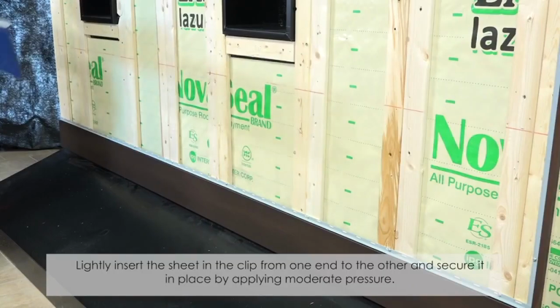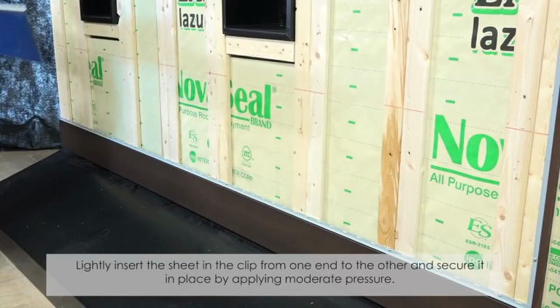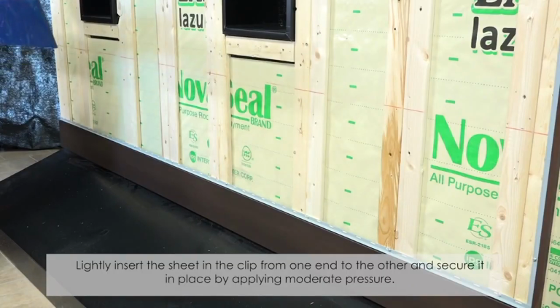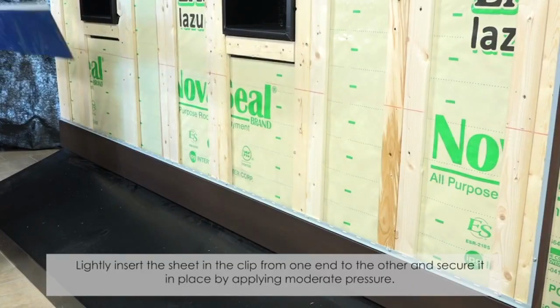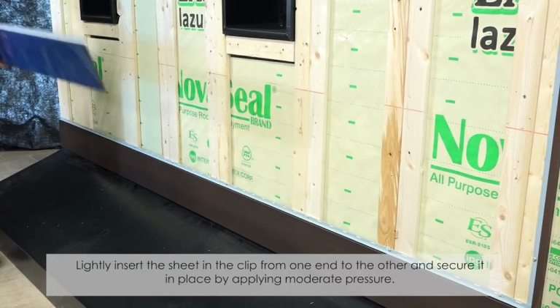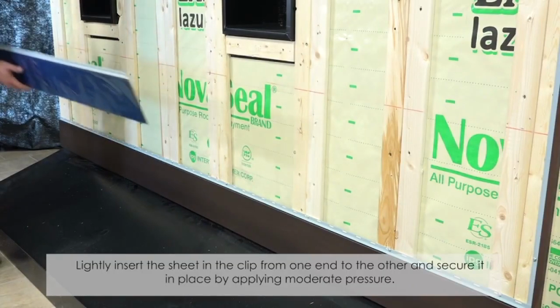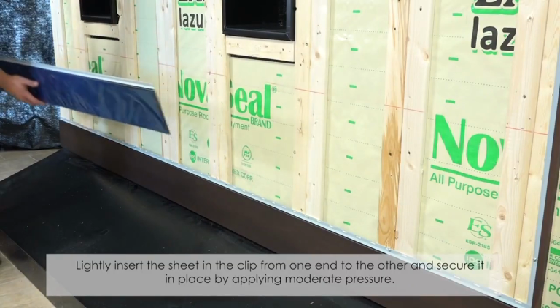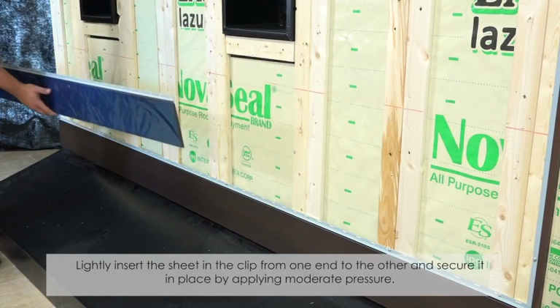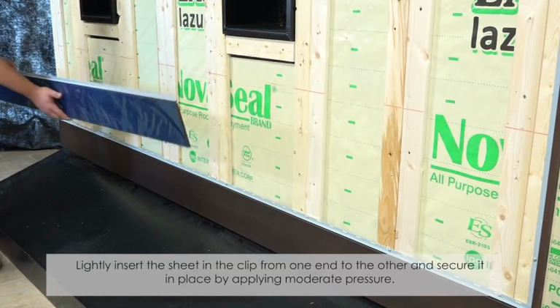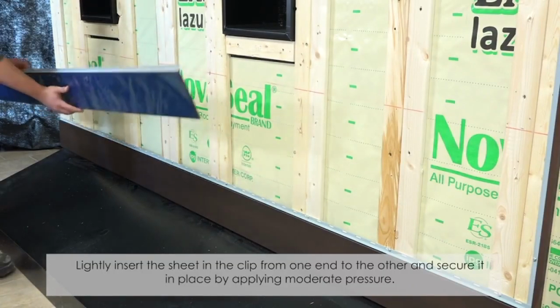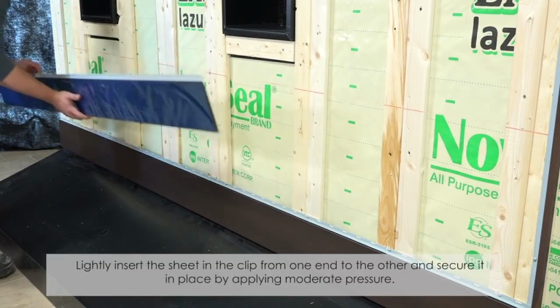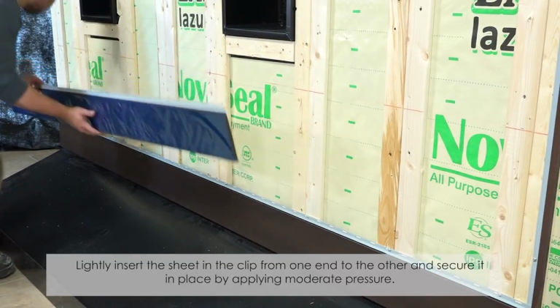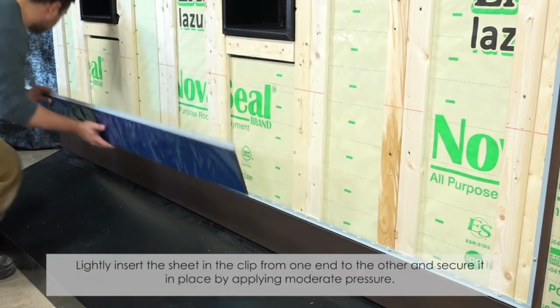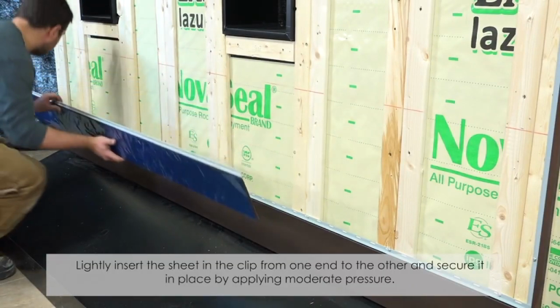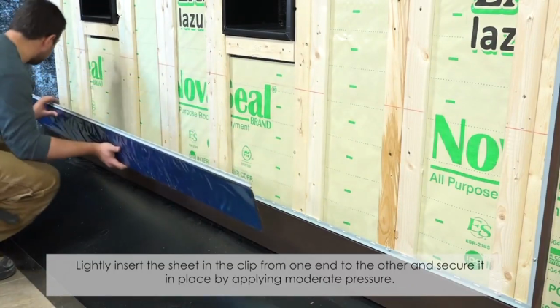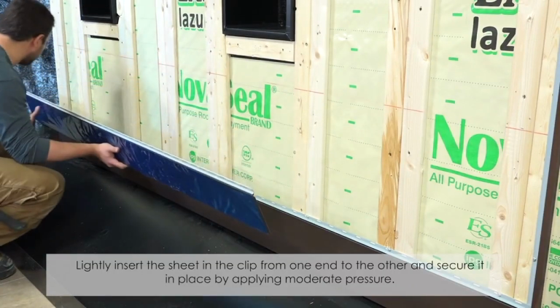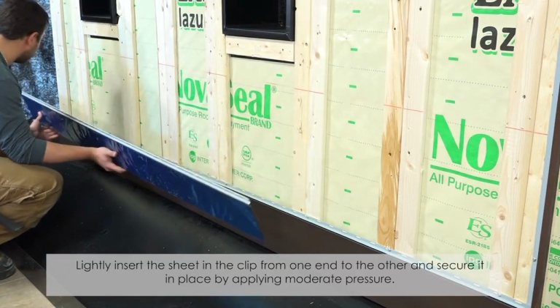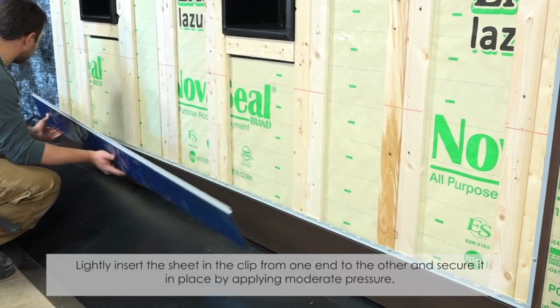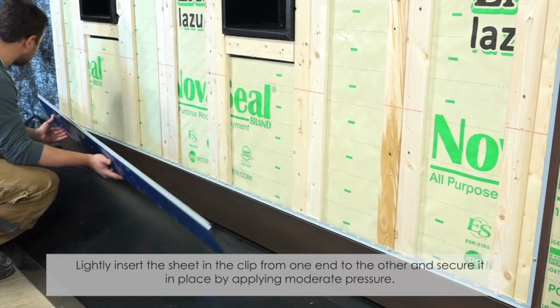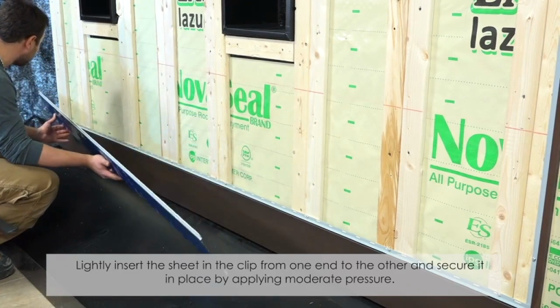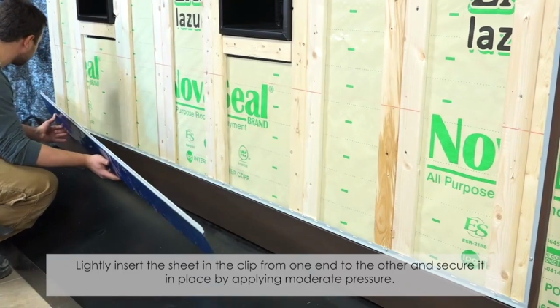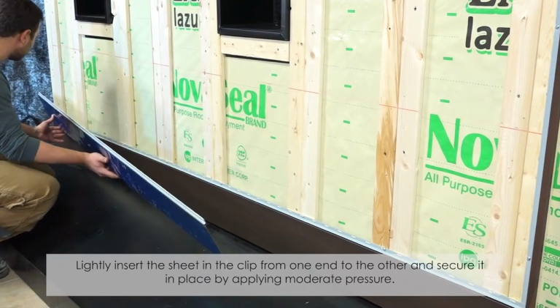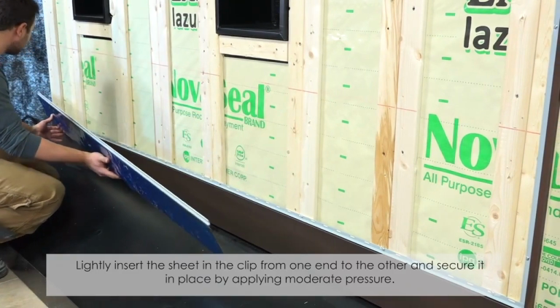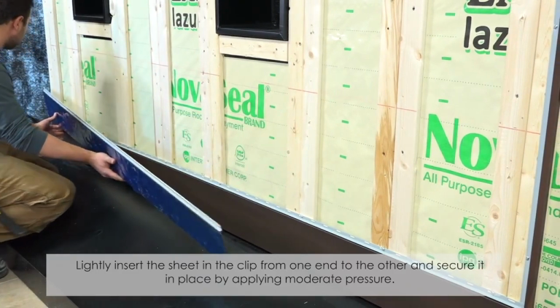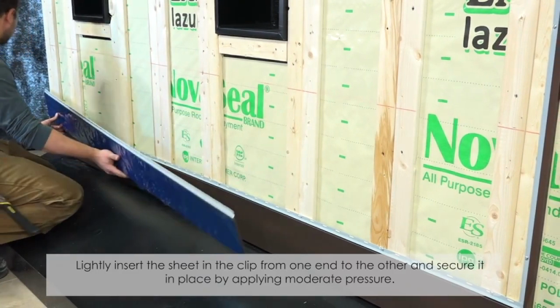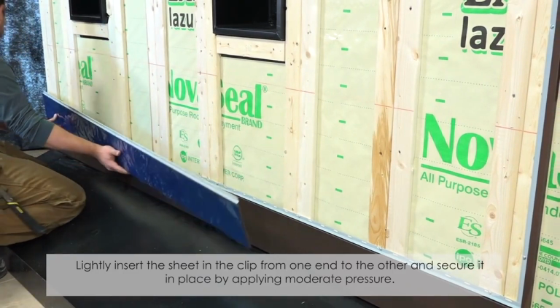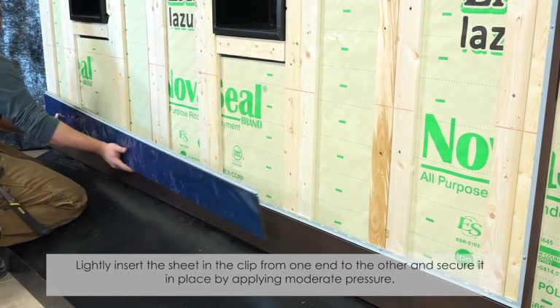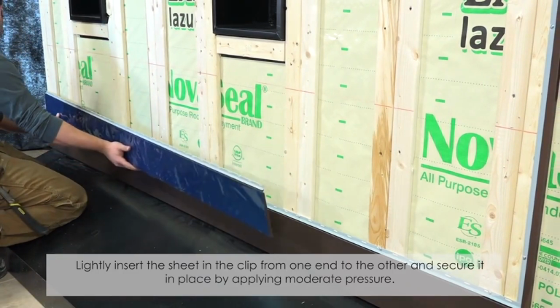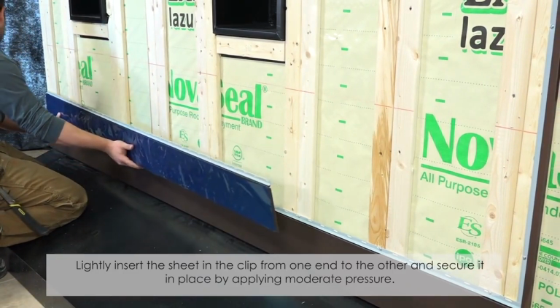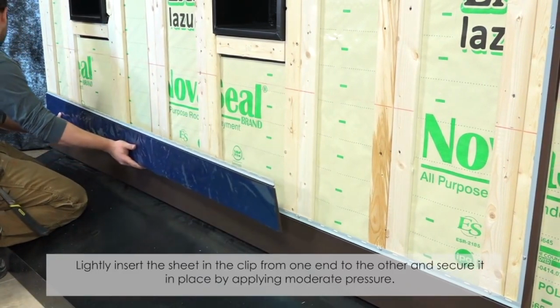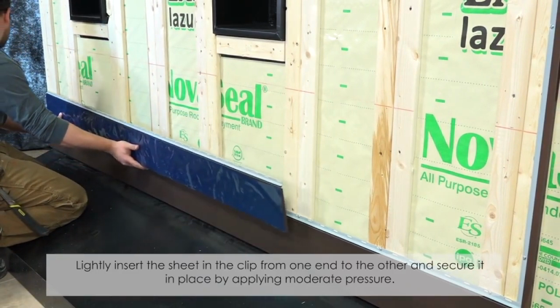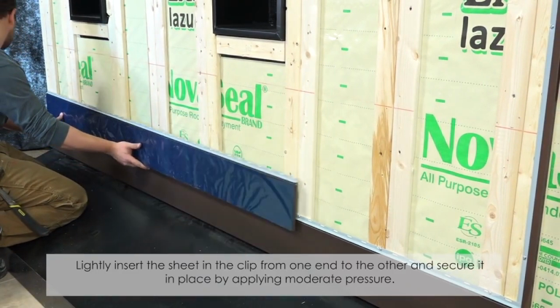Lightly insert the sheet in the clip from one end to the other and secure it in place by applying moderate pressure.